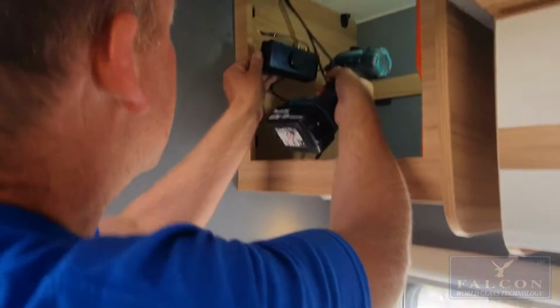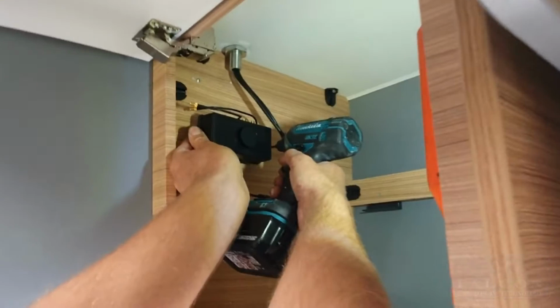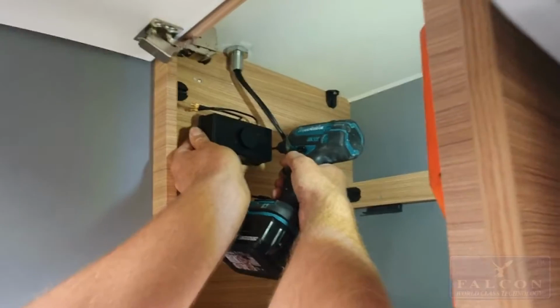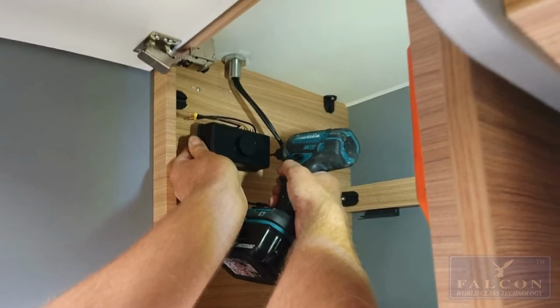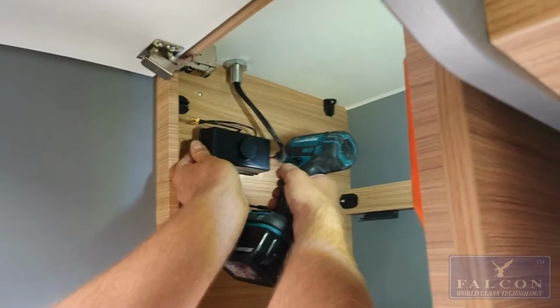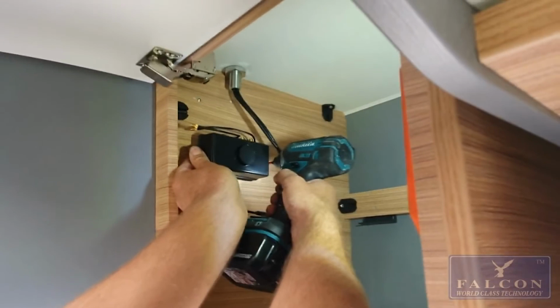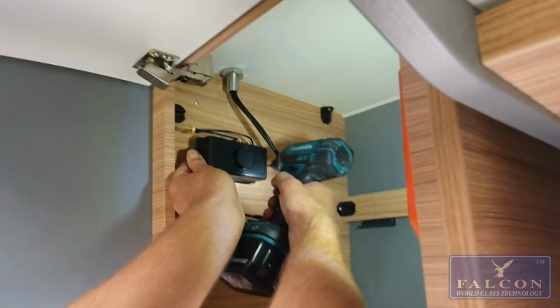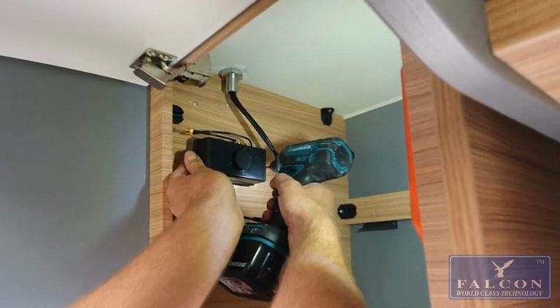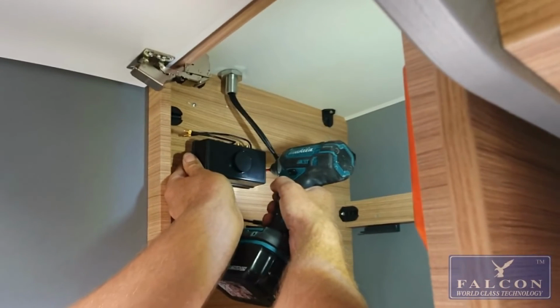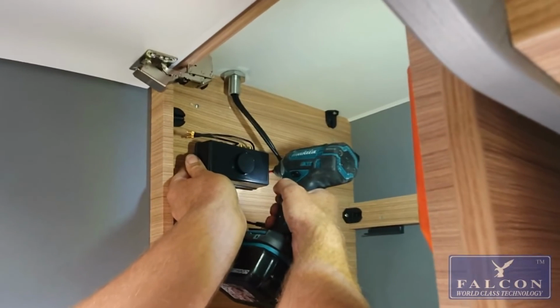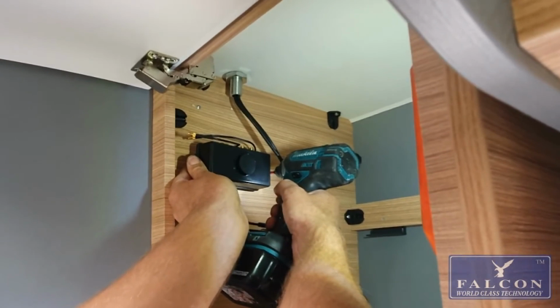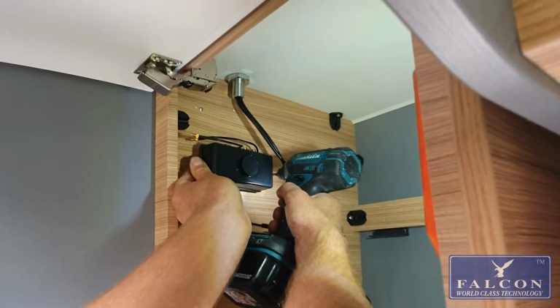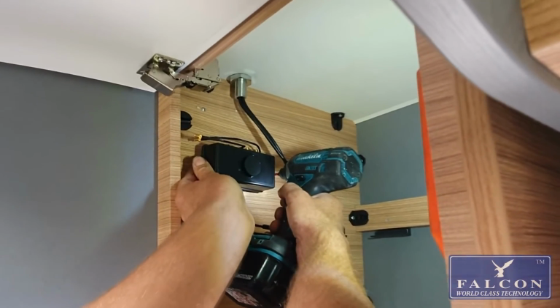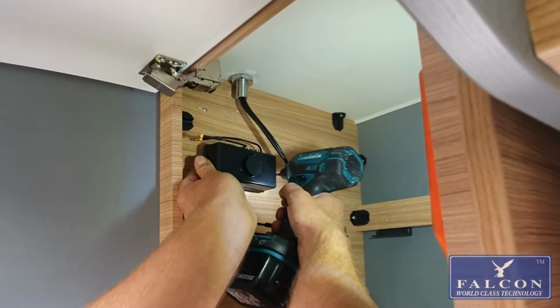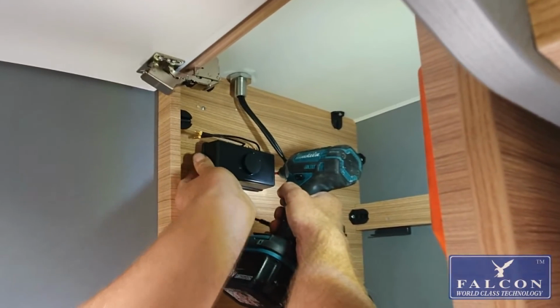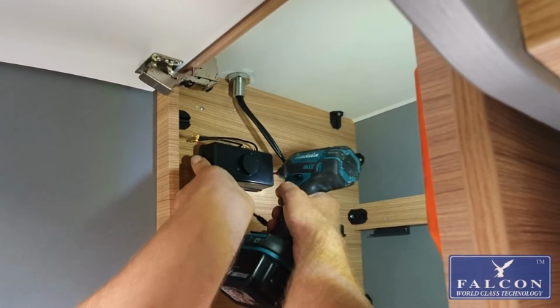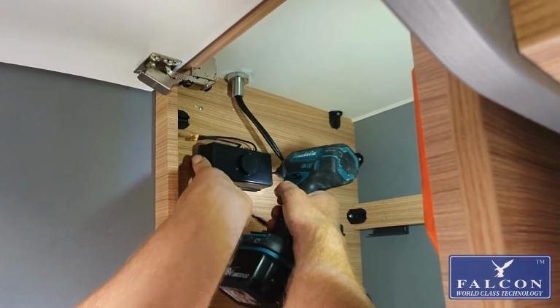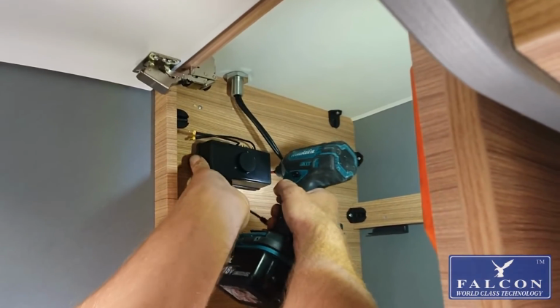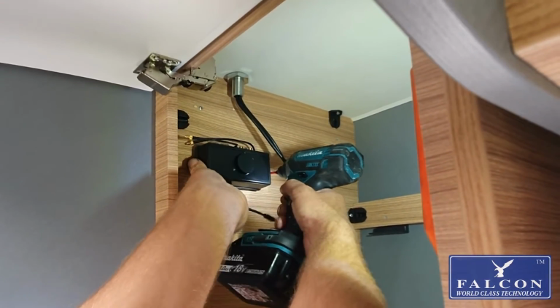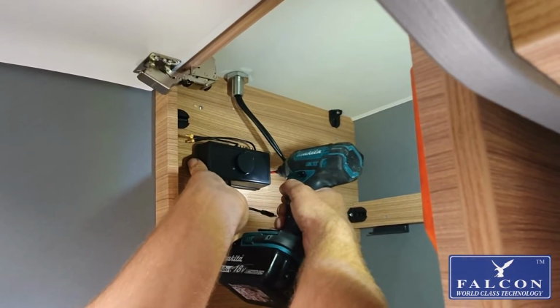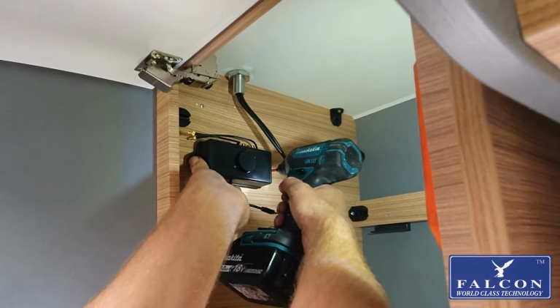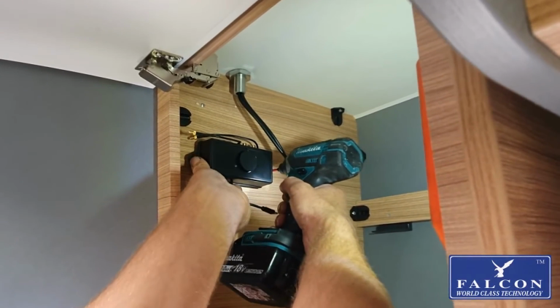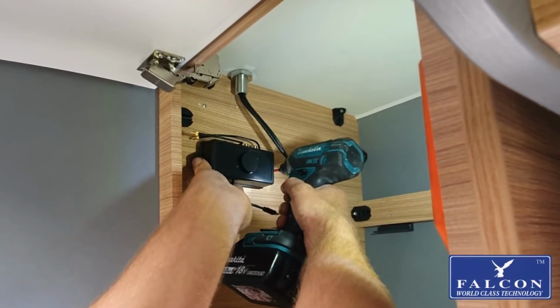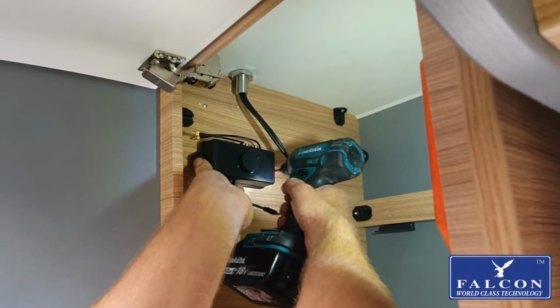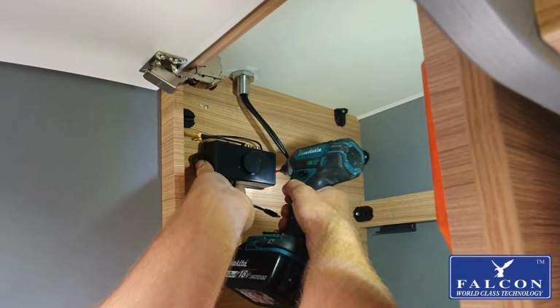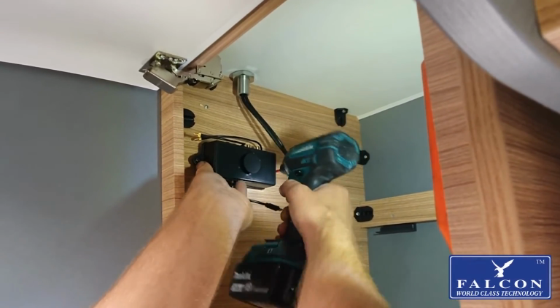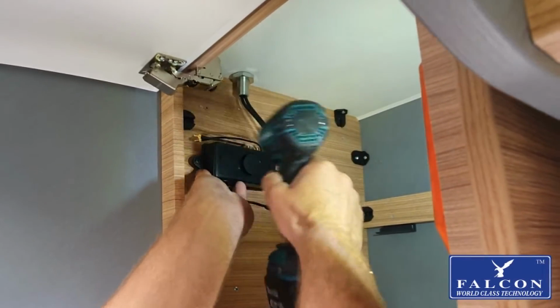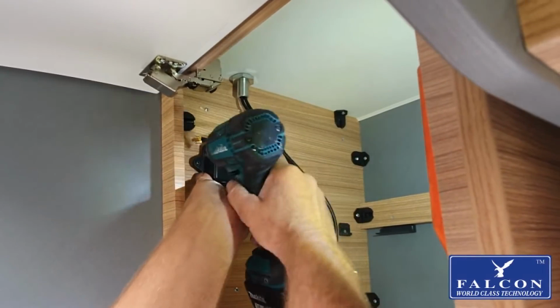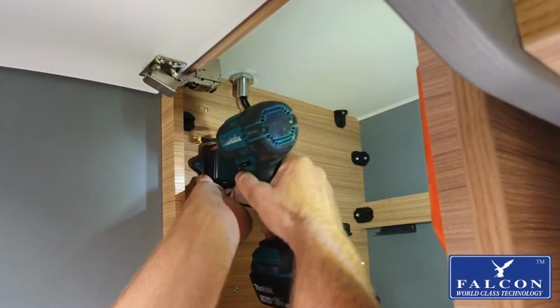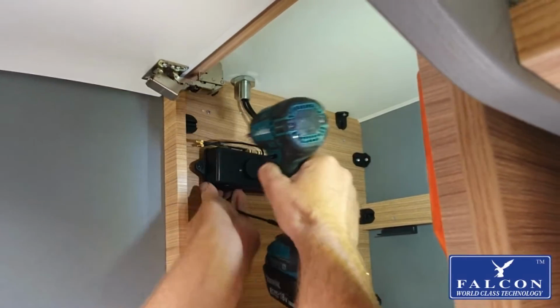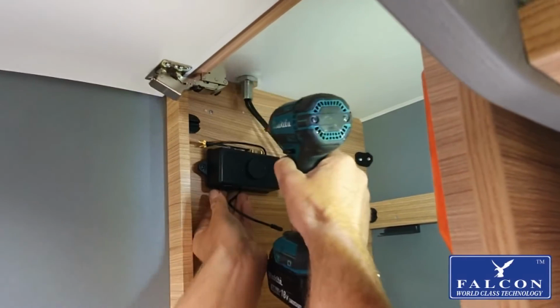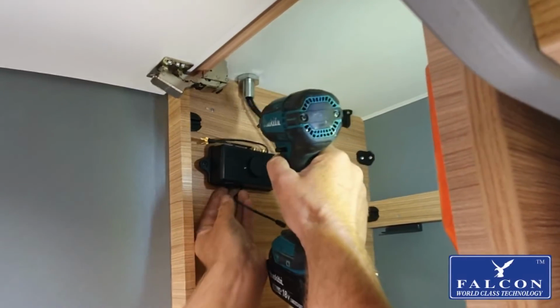Secure the docking station with a drill and self-tapping screws.